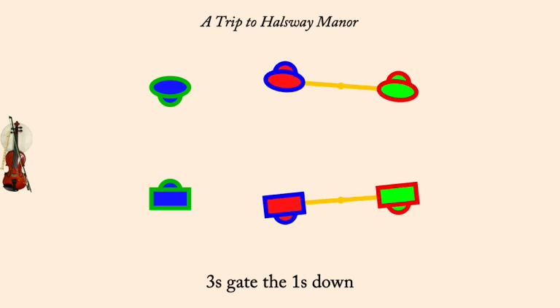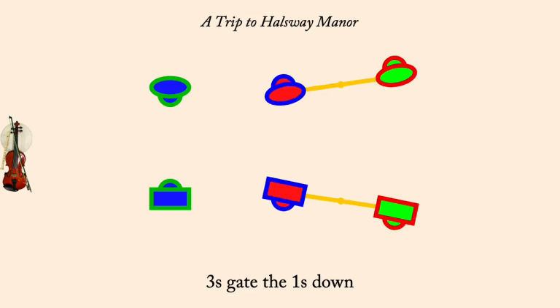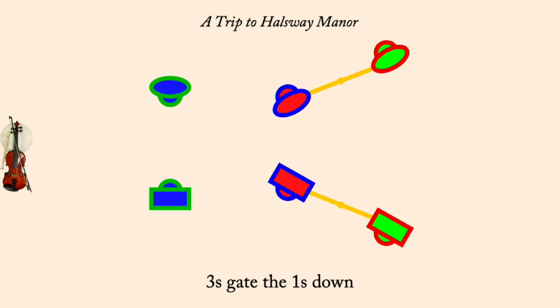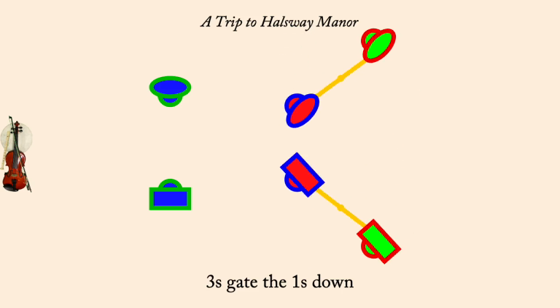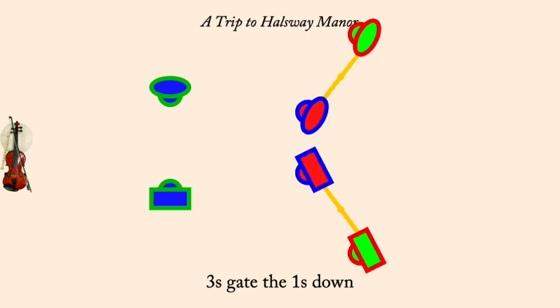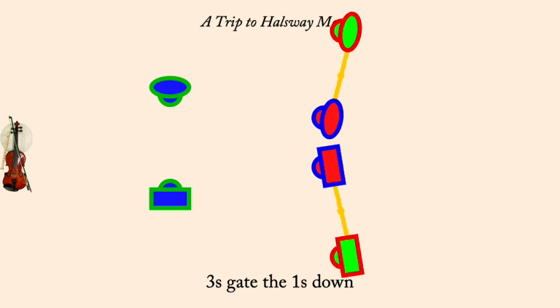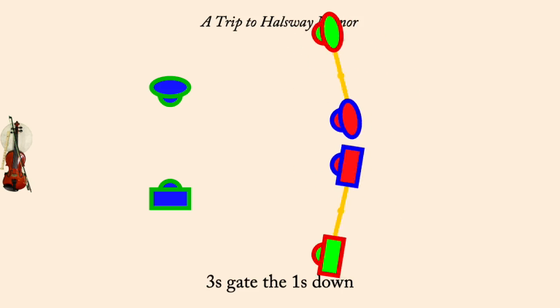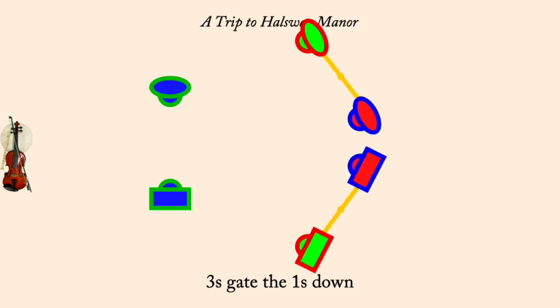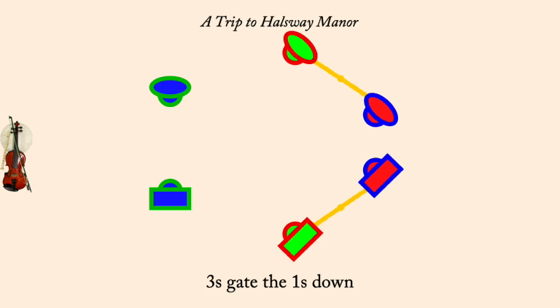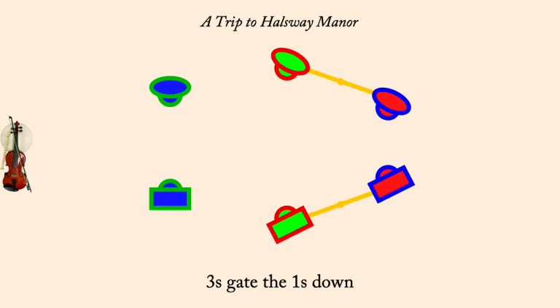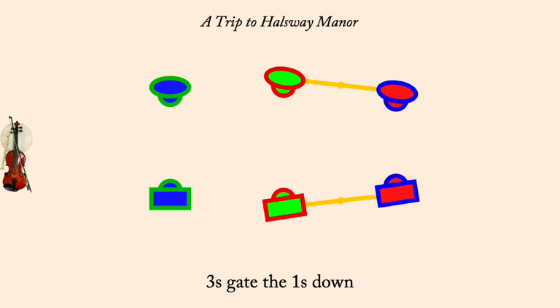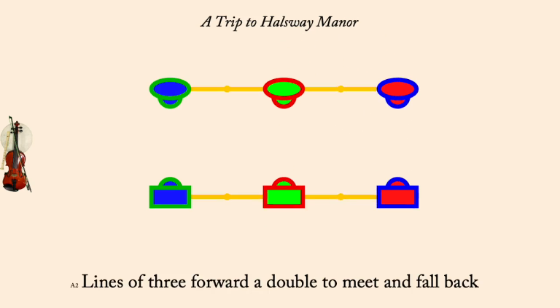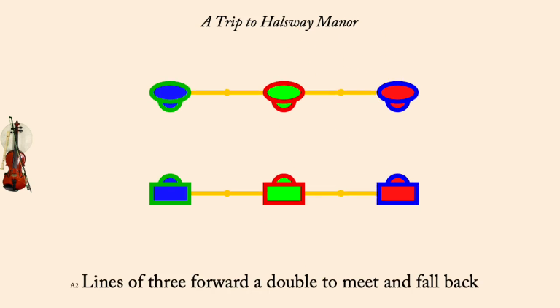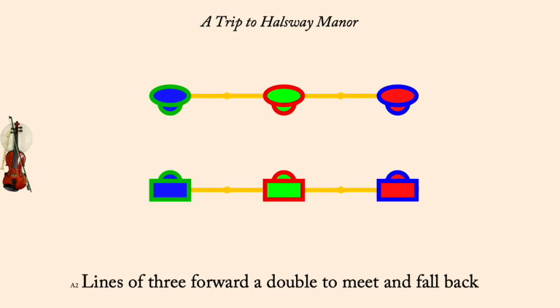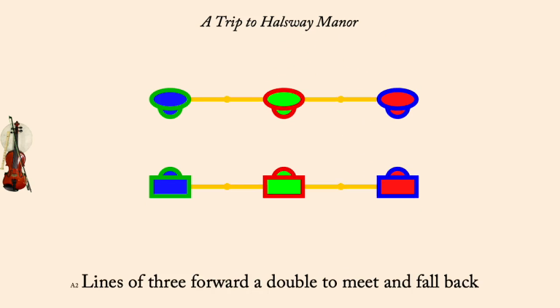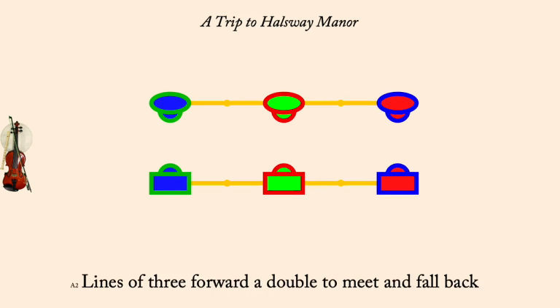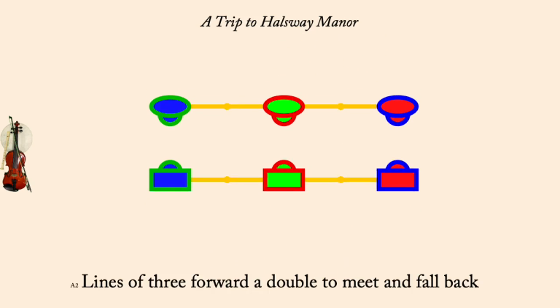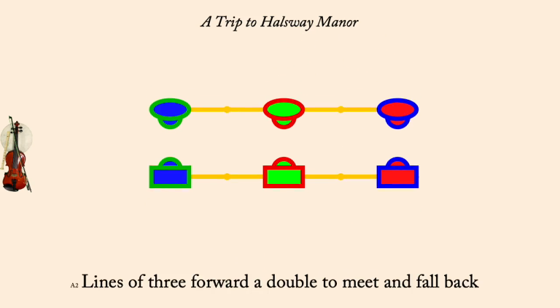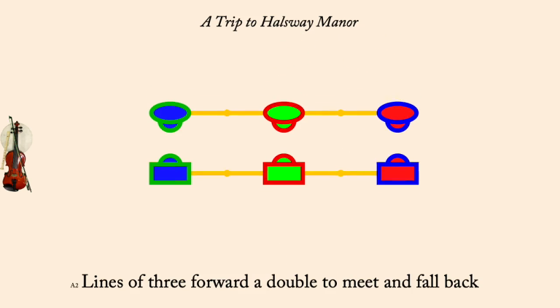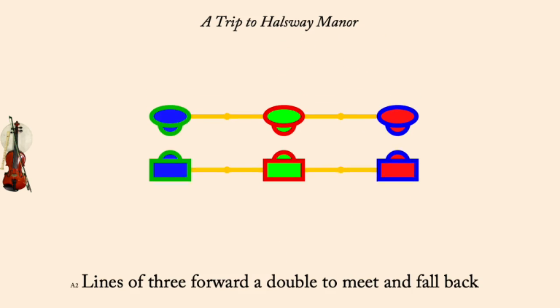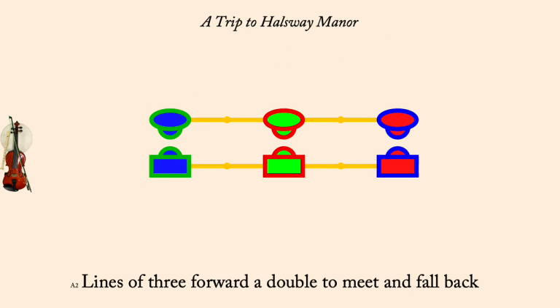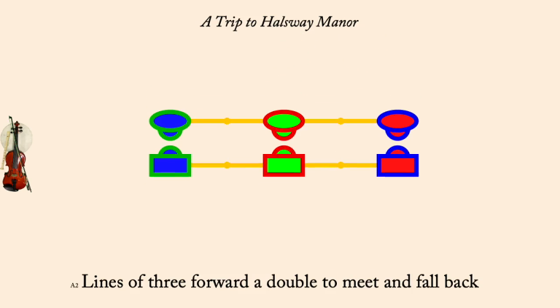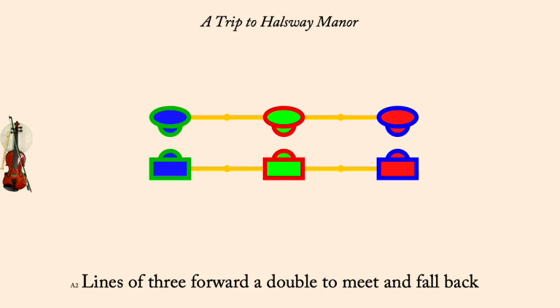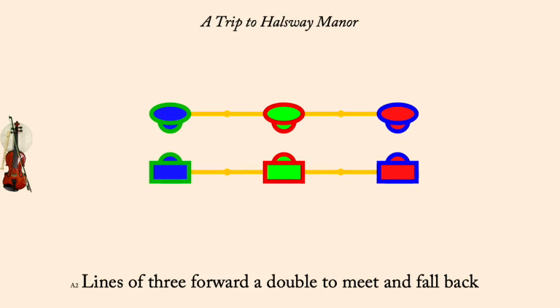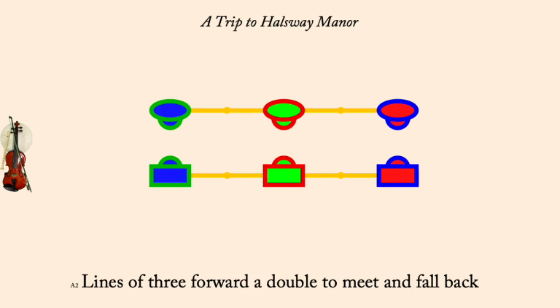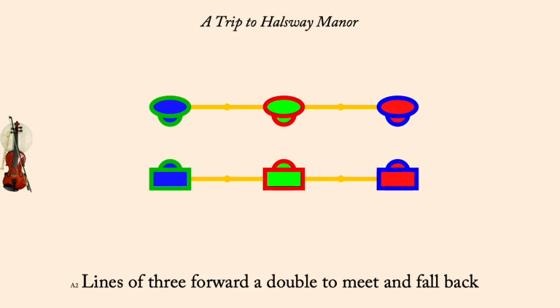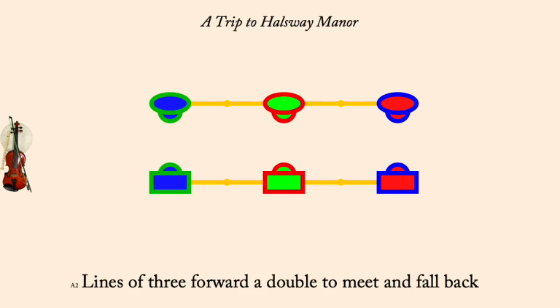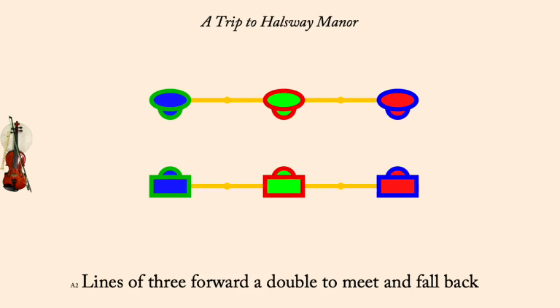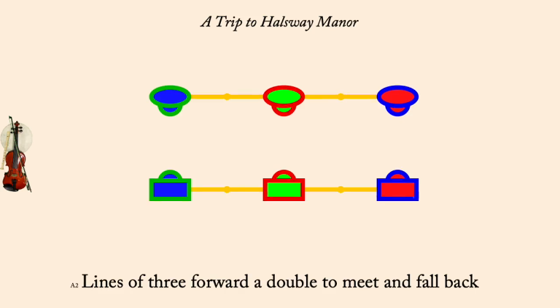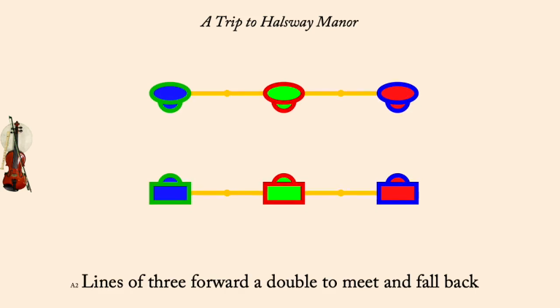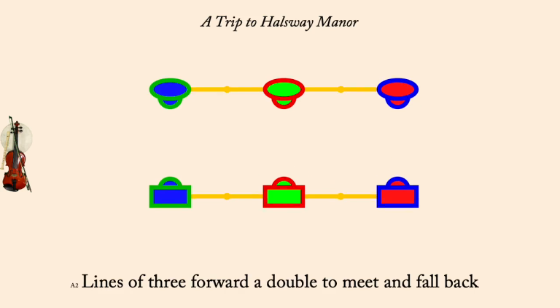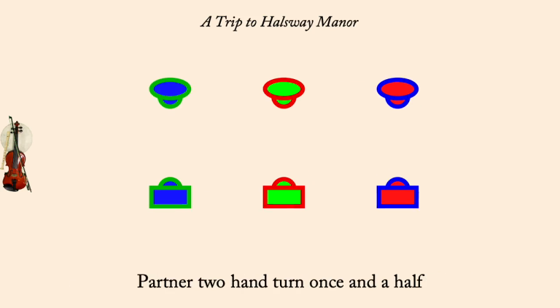Lines of three forward and back. Partner two-hand turn once and a half.